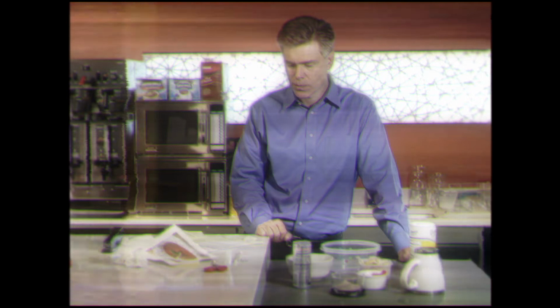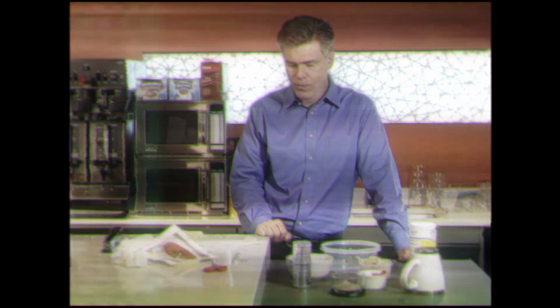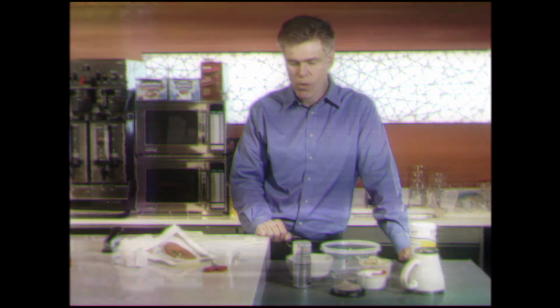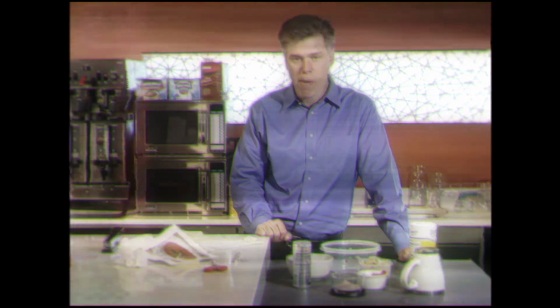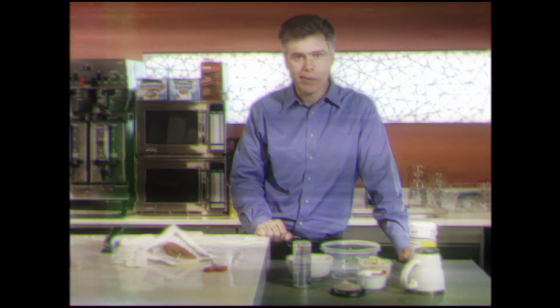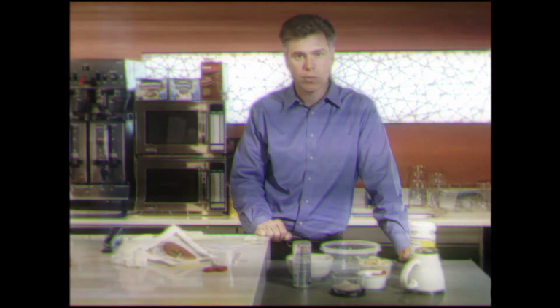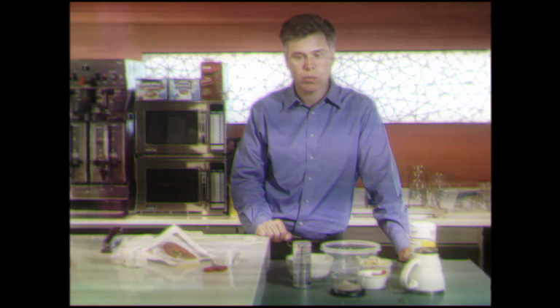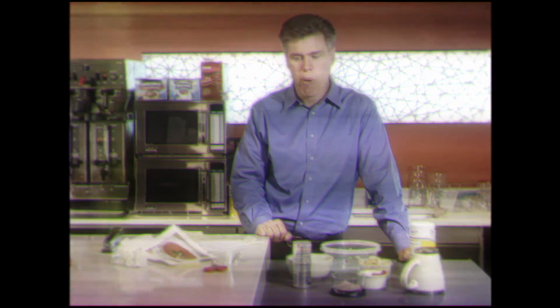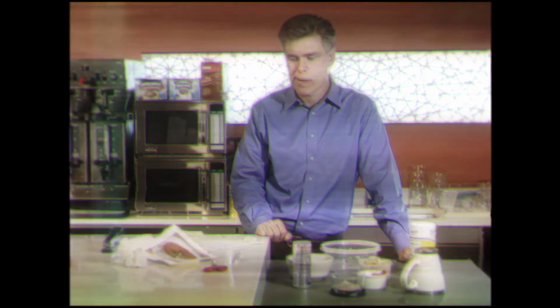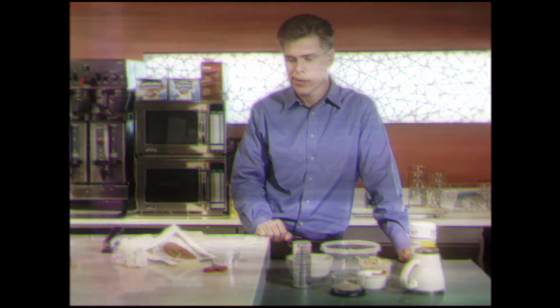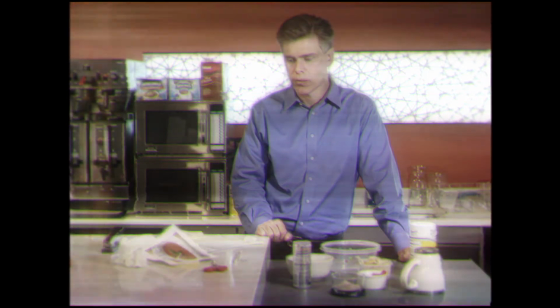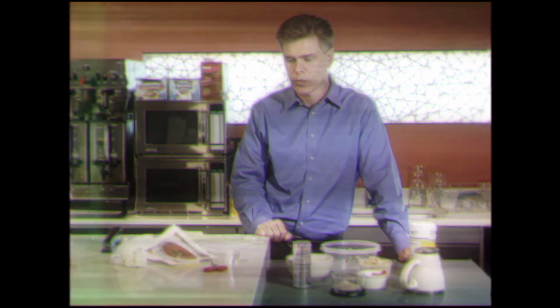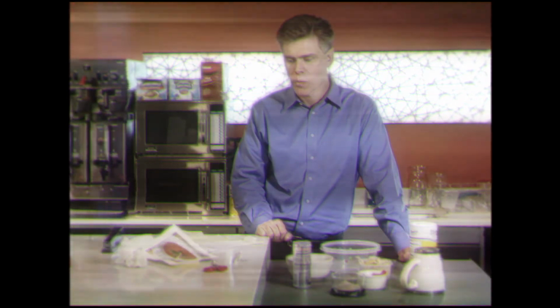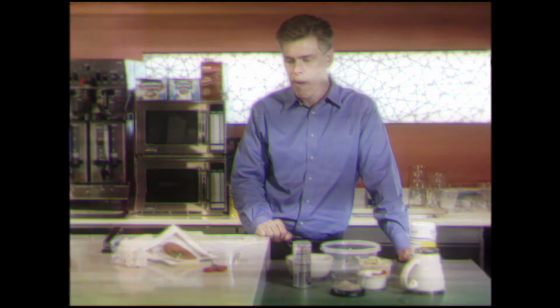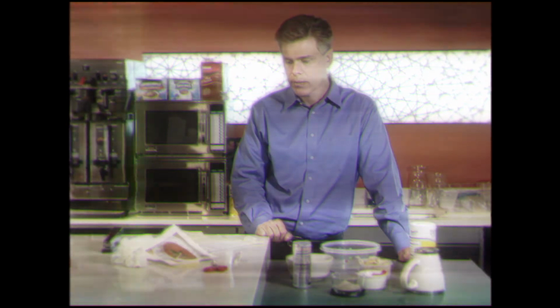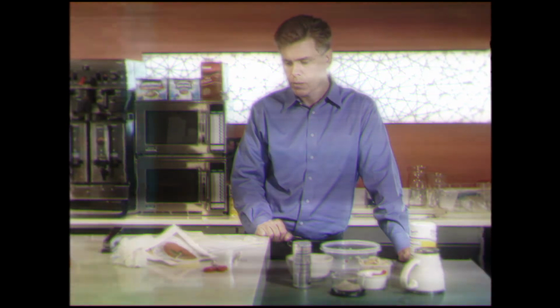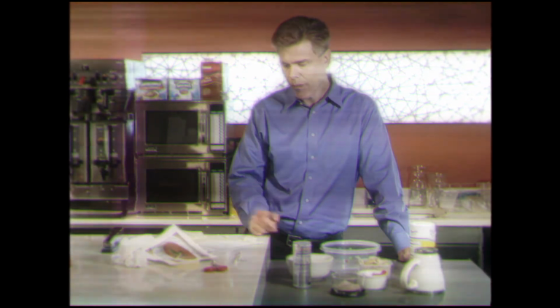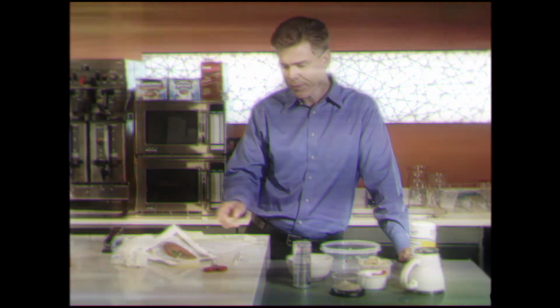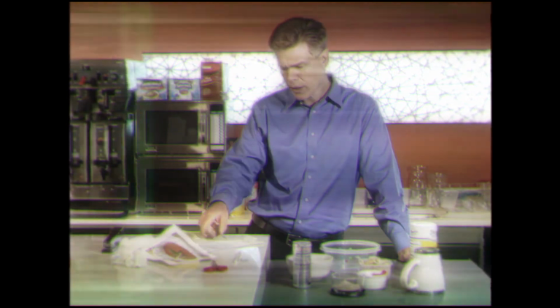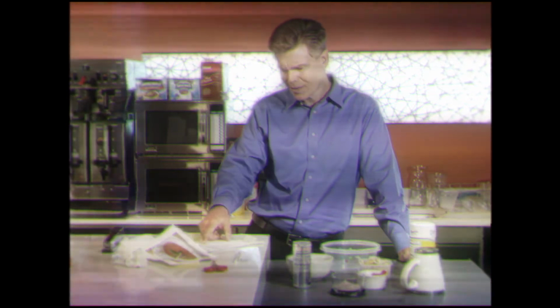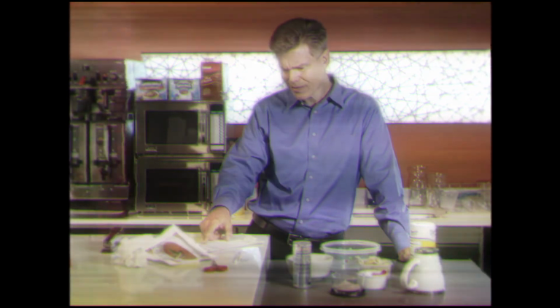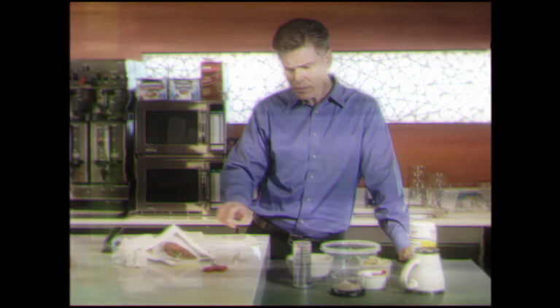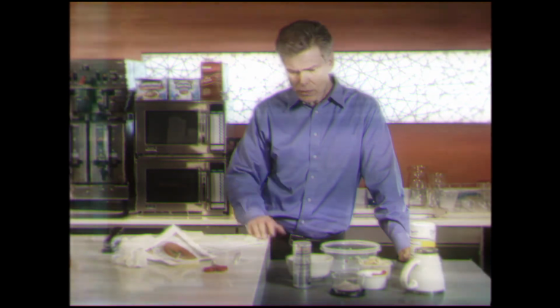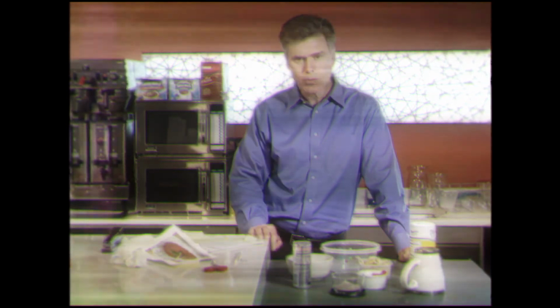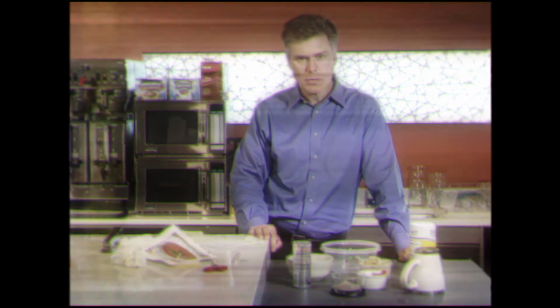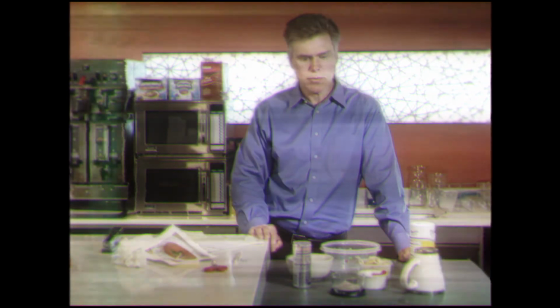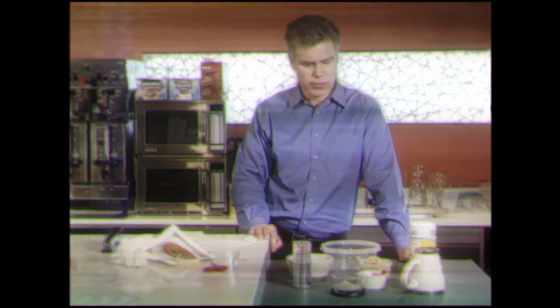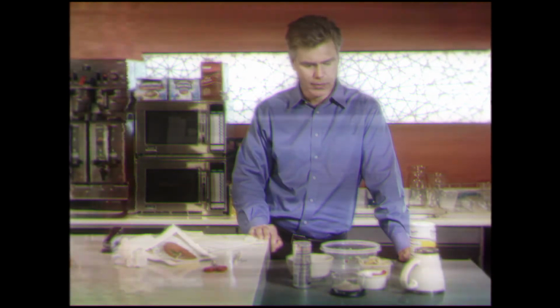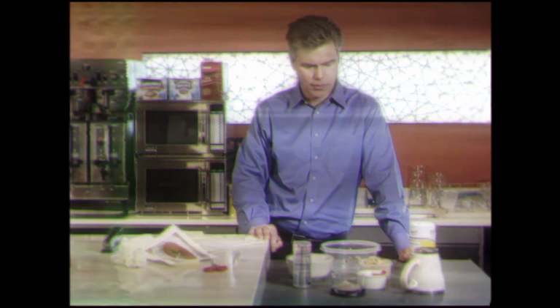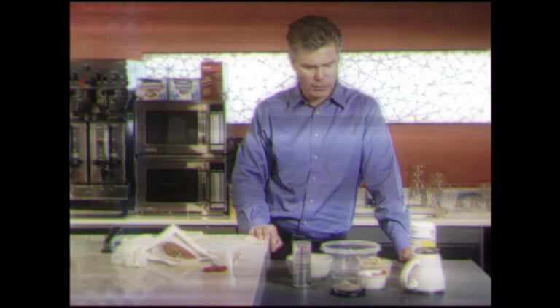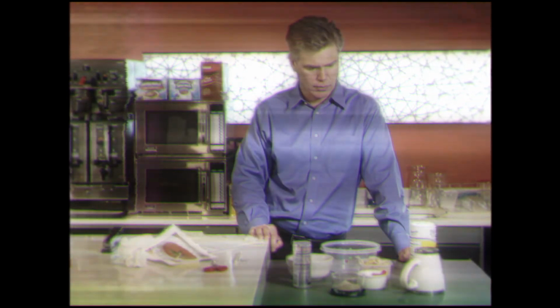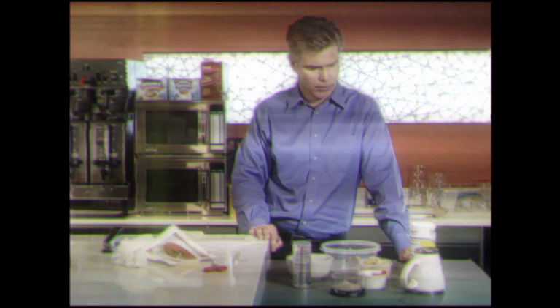Do you forget to put the cinnamon on your snickerdoodles? Put too many eggs in your pancakes?